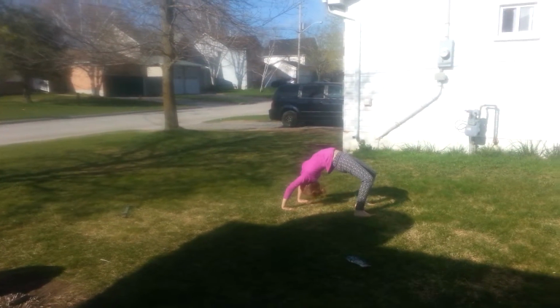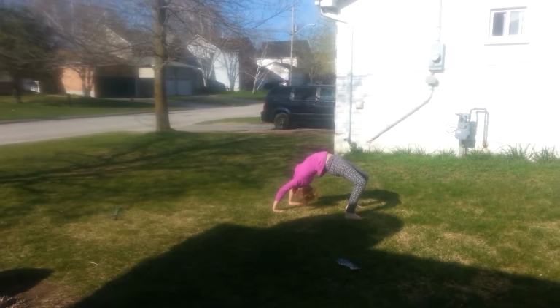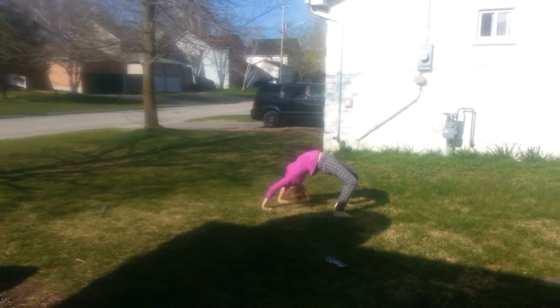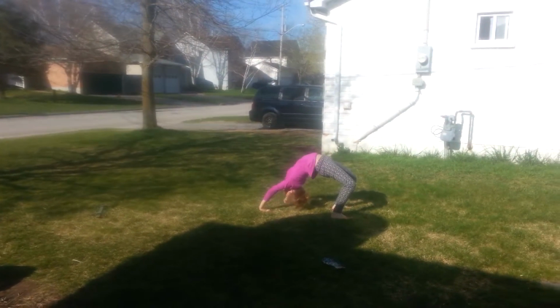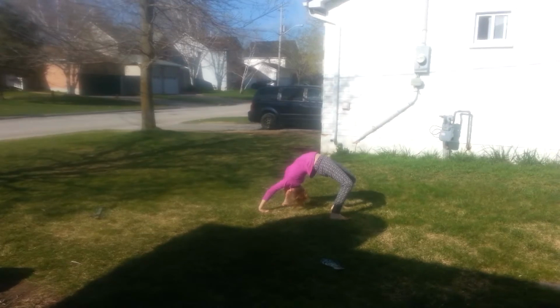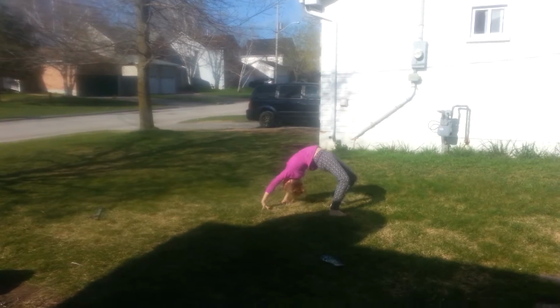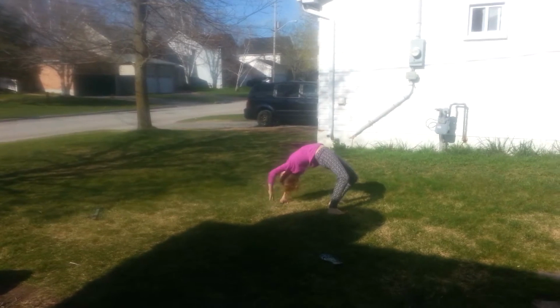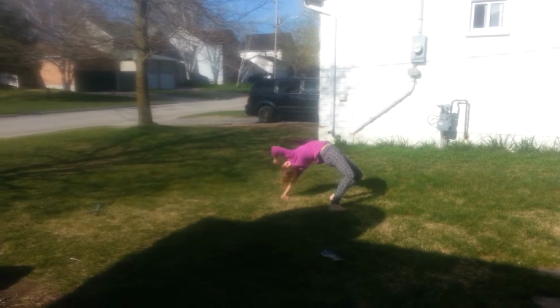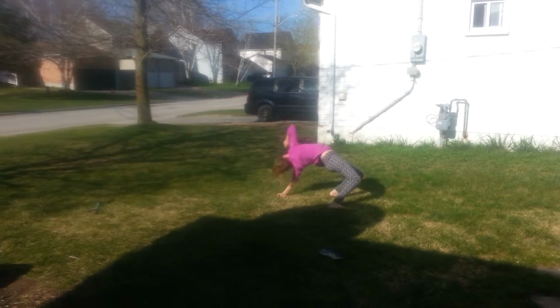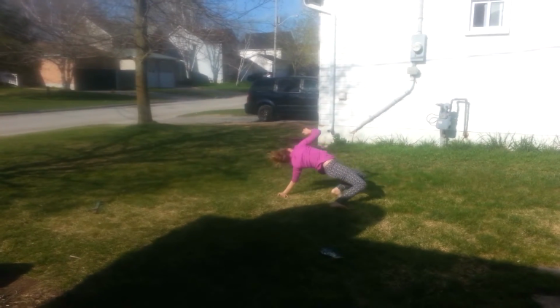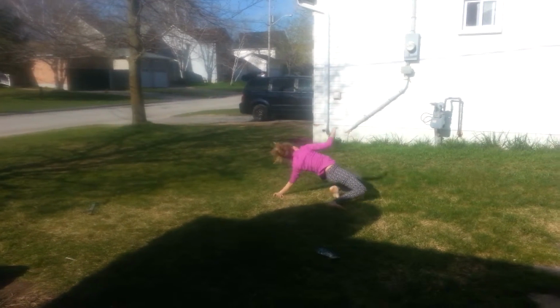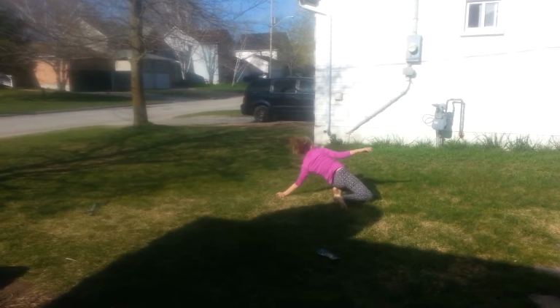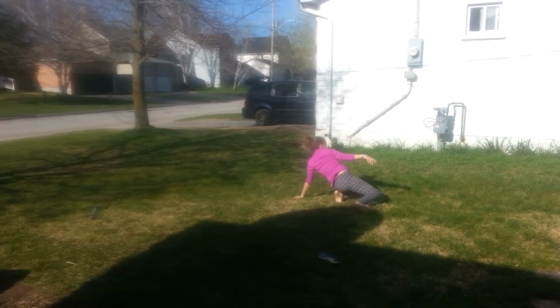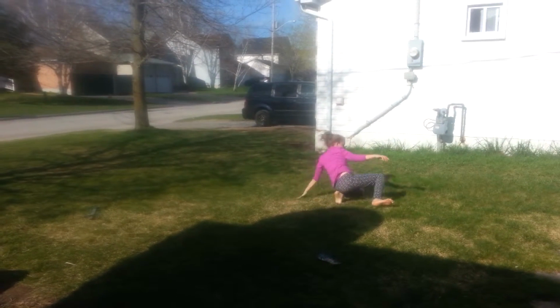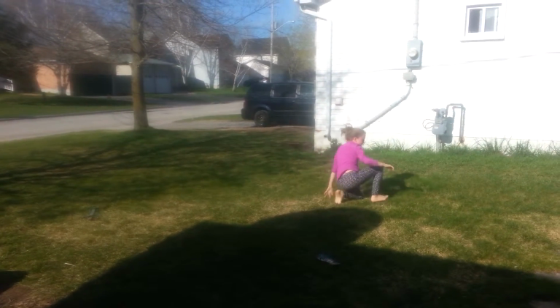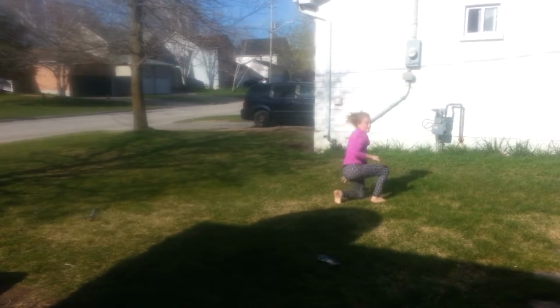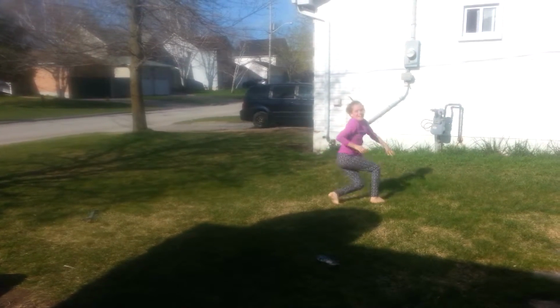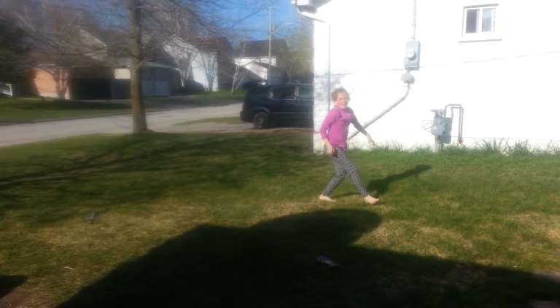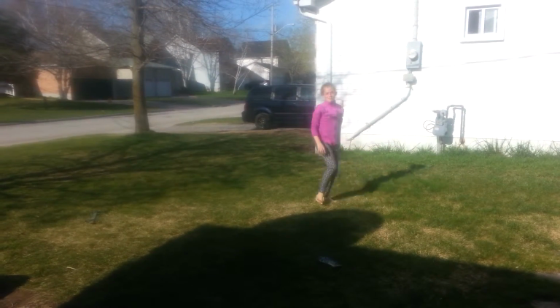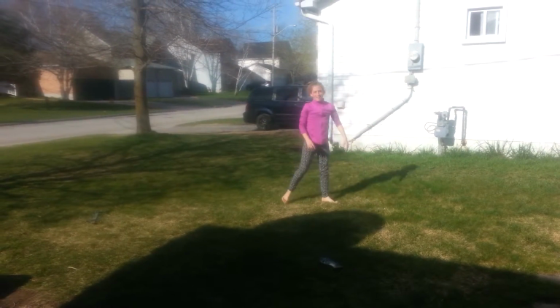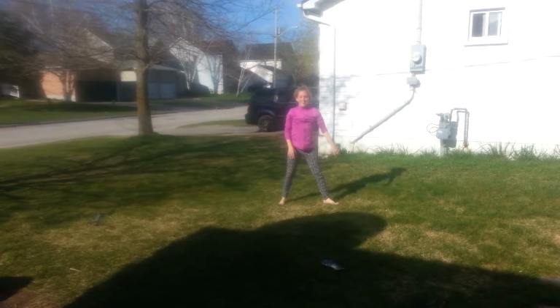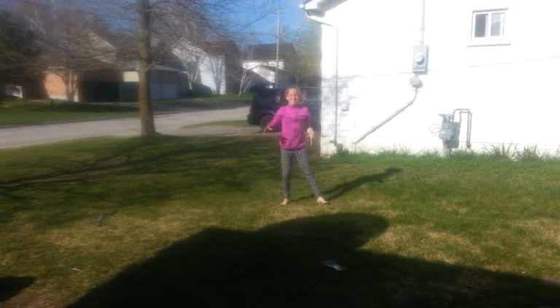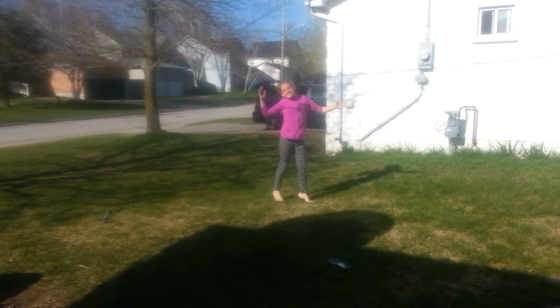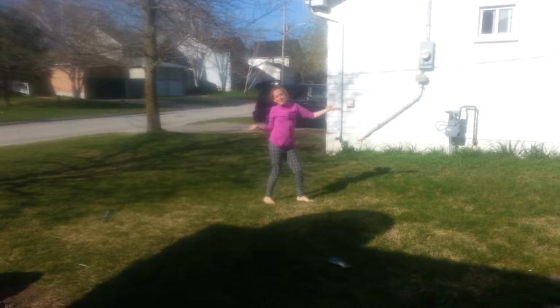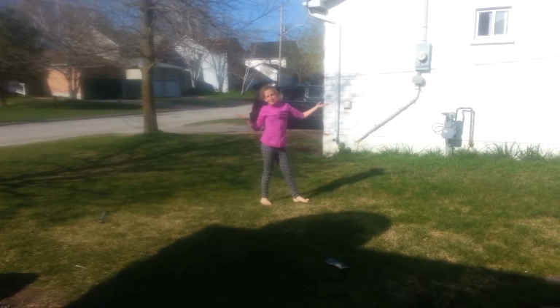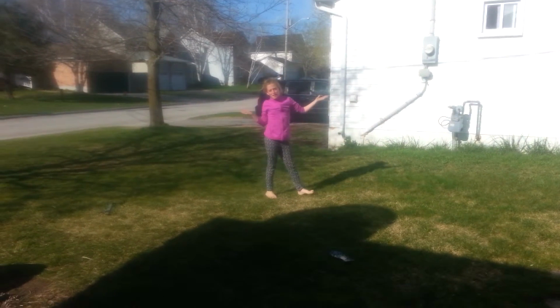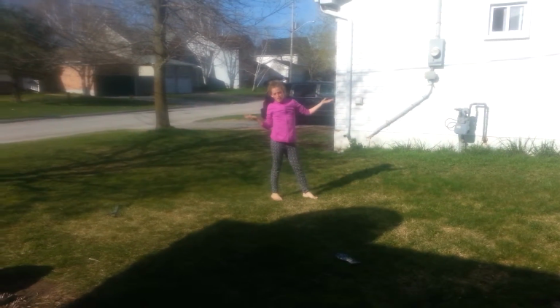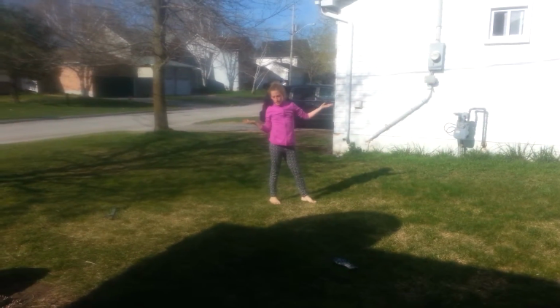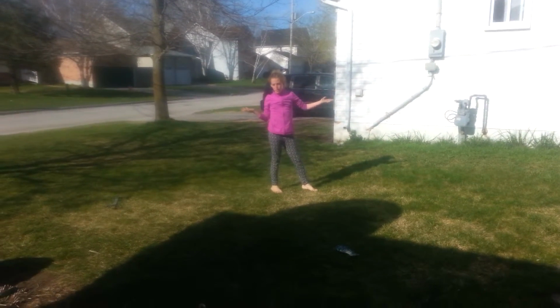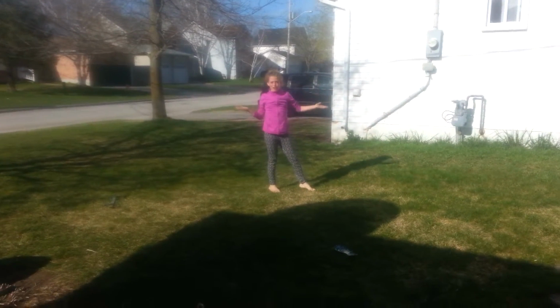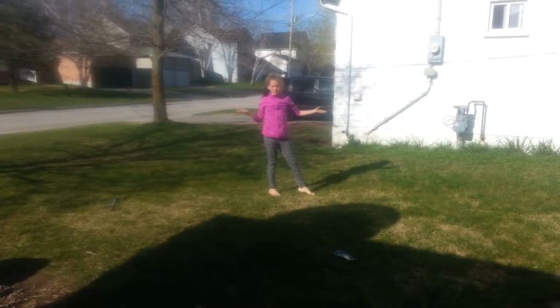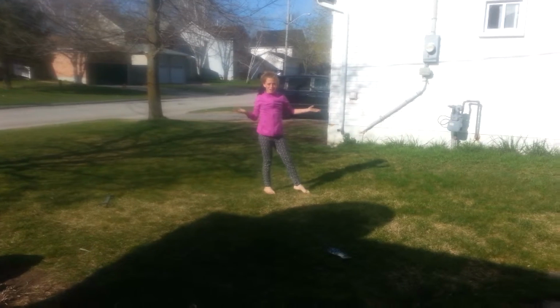Just like that. And then you get up, and that's how you do a front walkover.